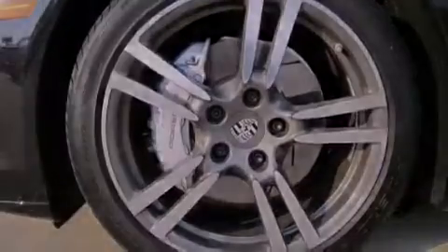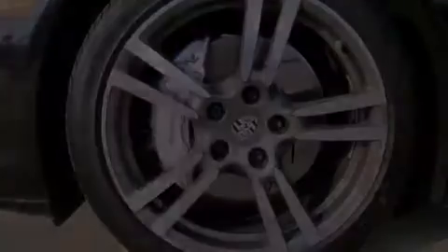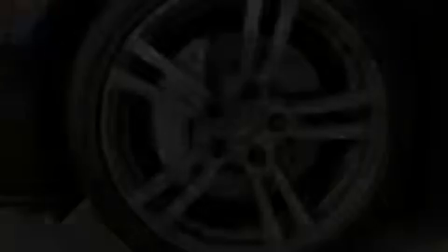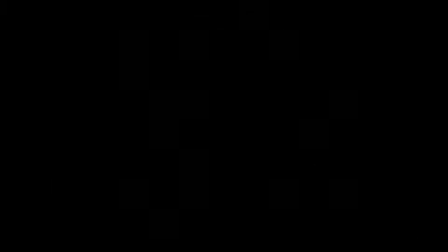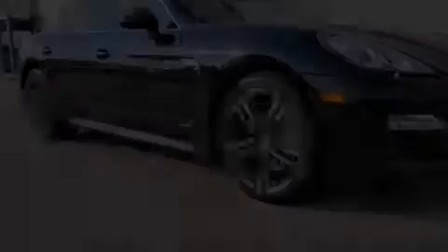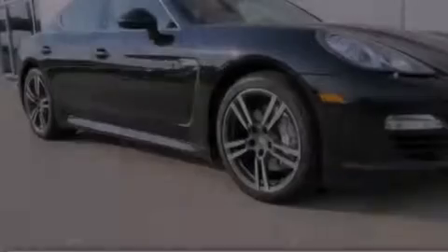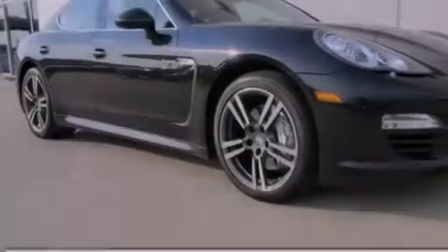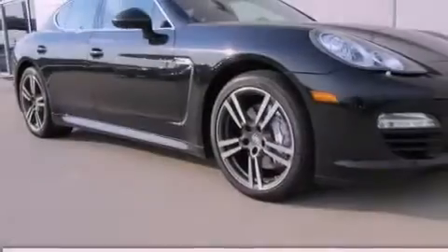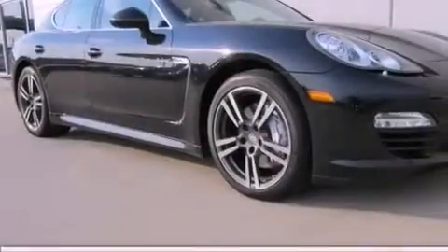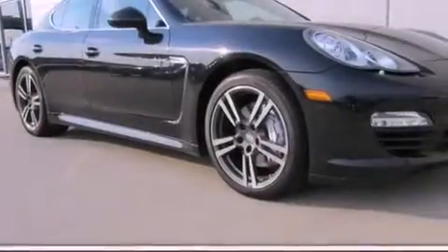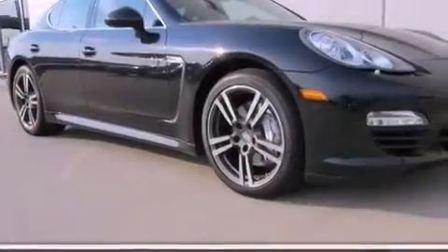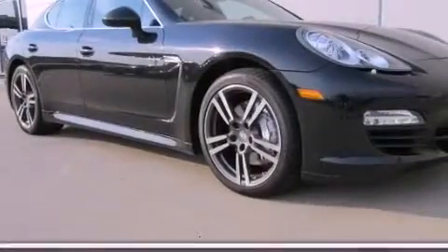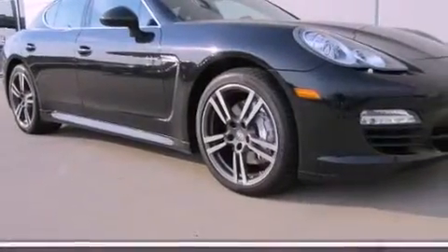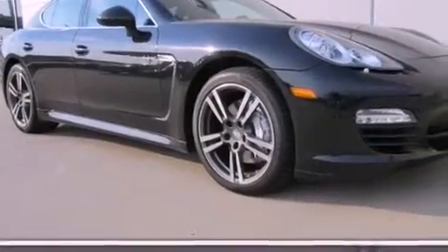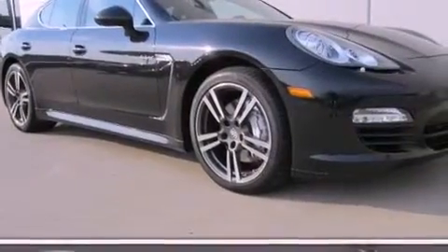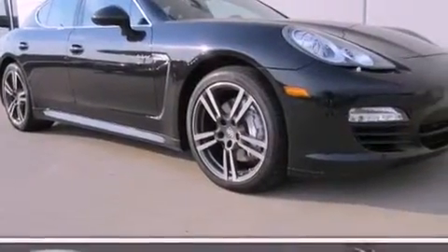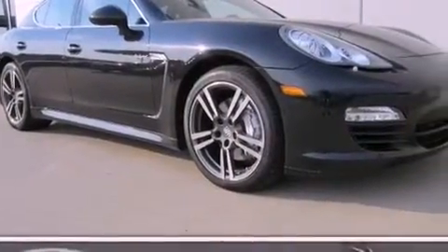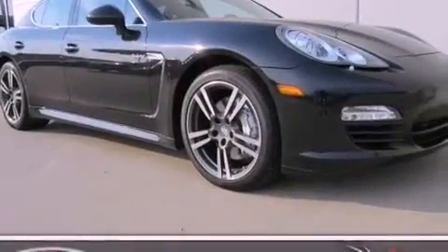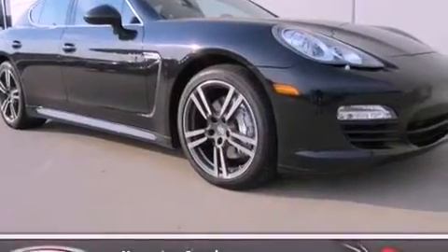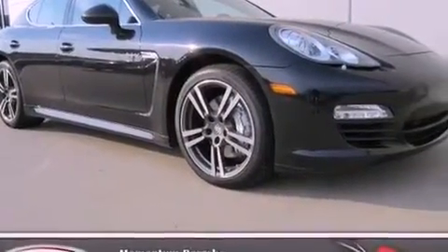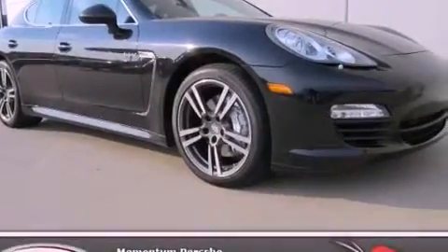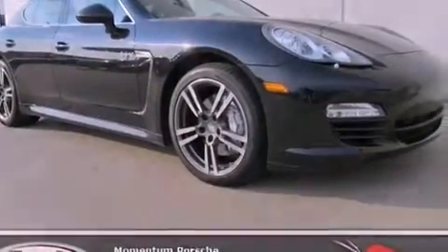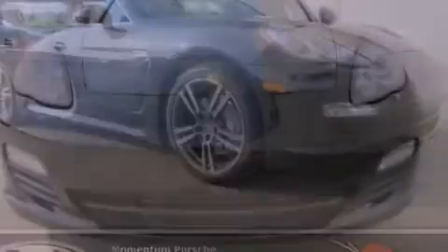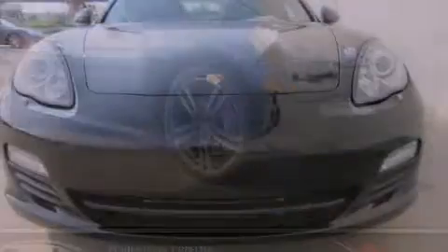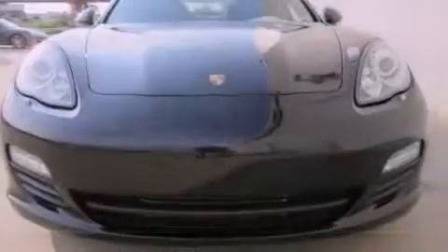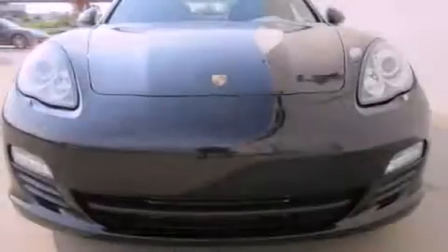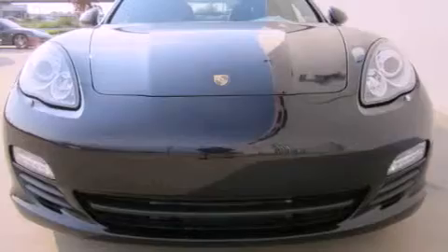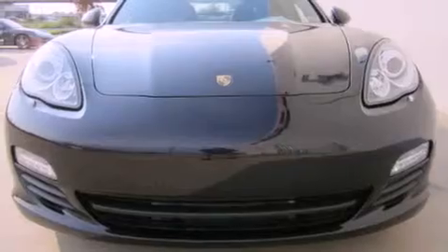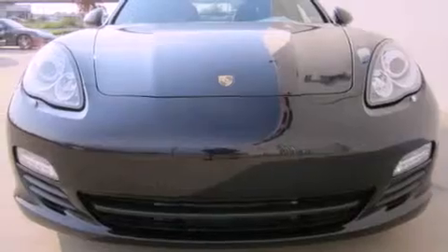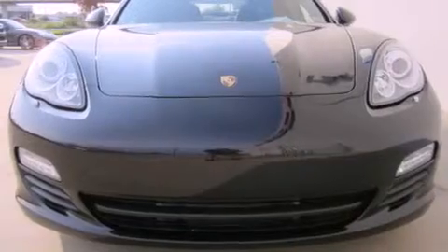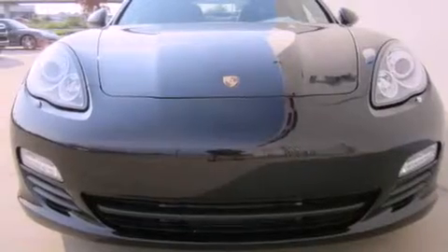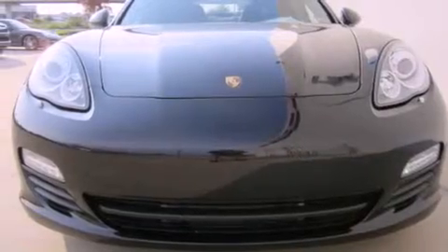With an EPA estimated rating of 30 miles per gallon on the highway, this vehicle is clearly a fuel-efficient choice.